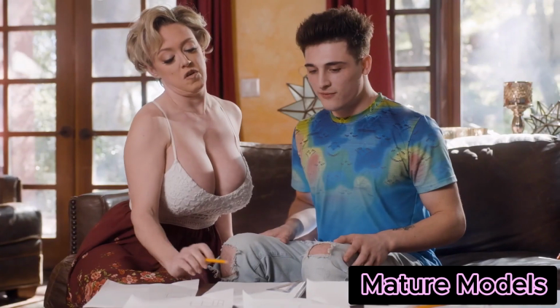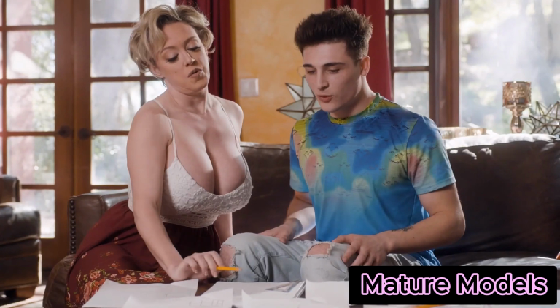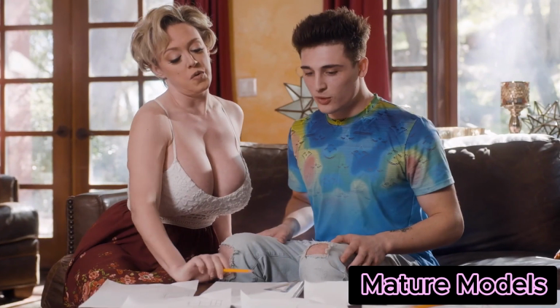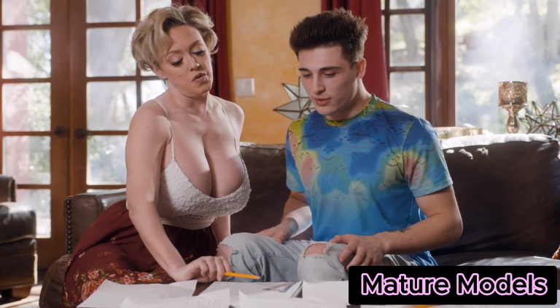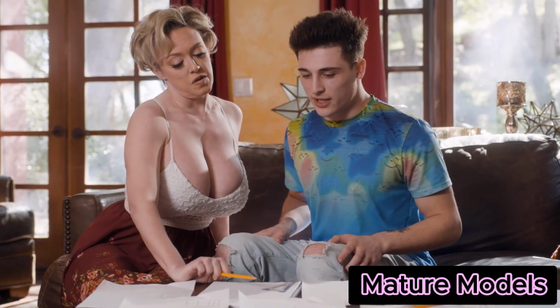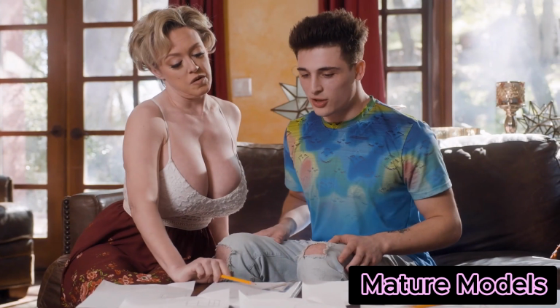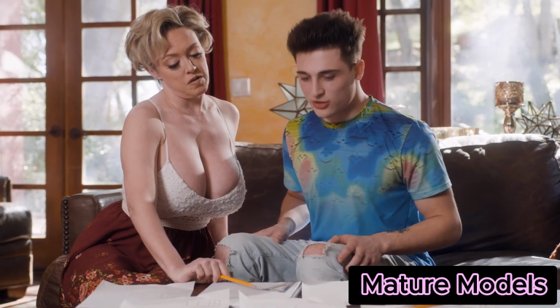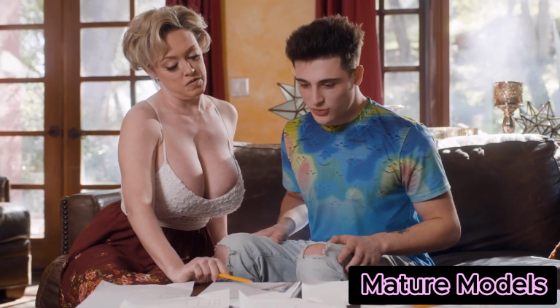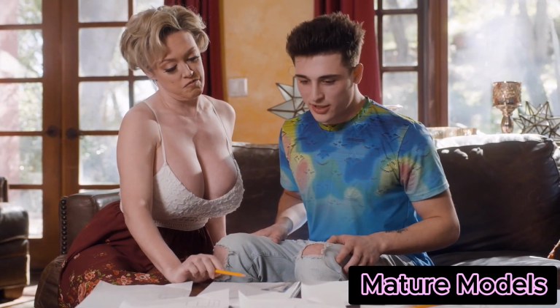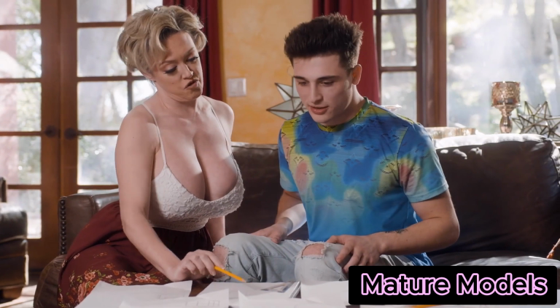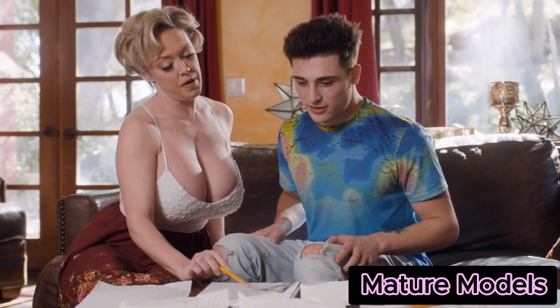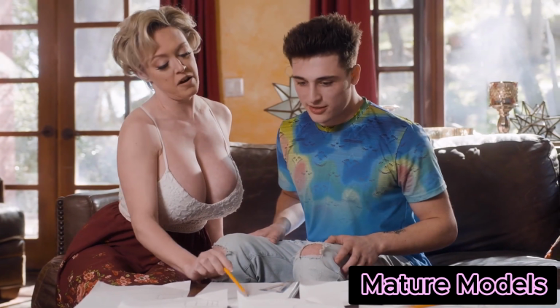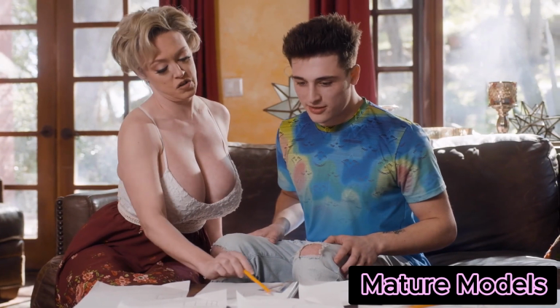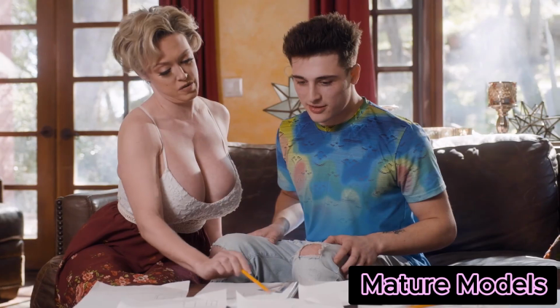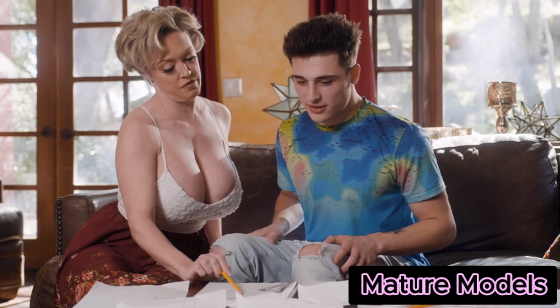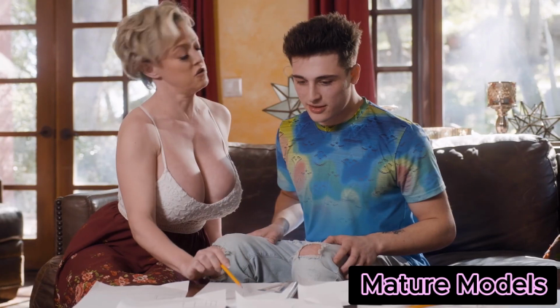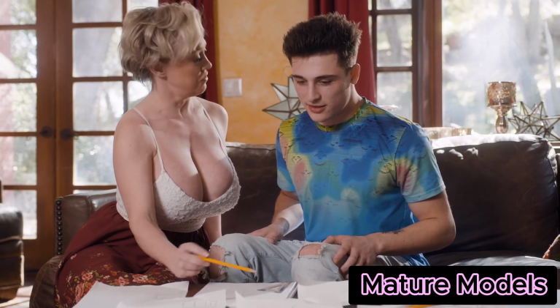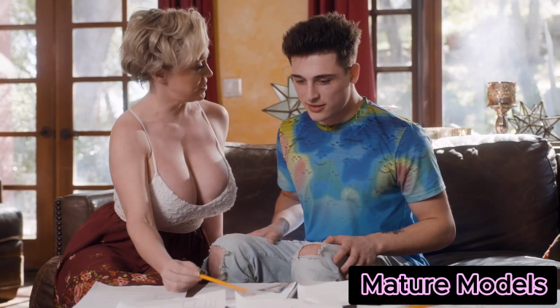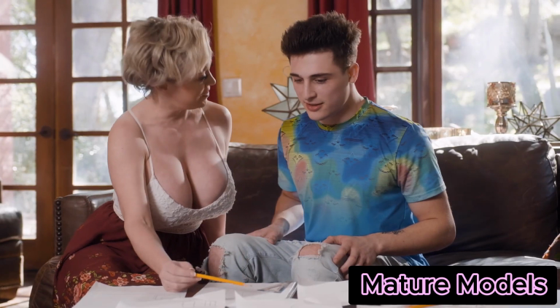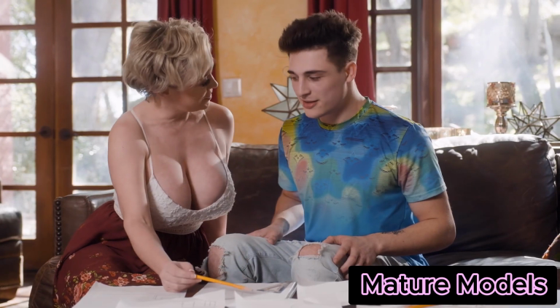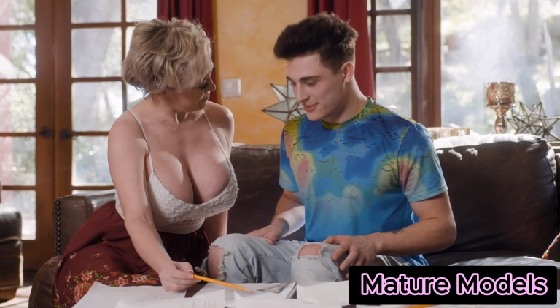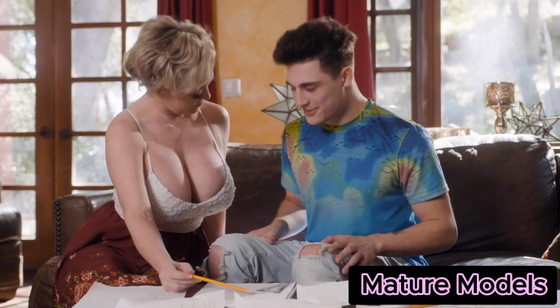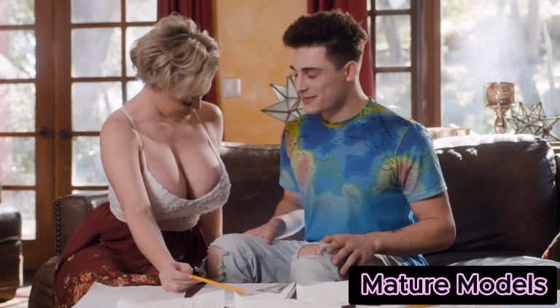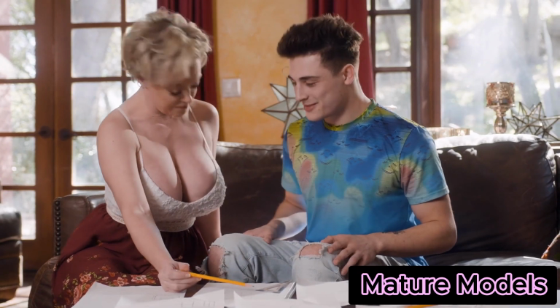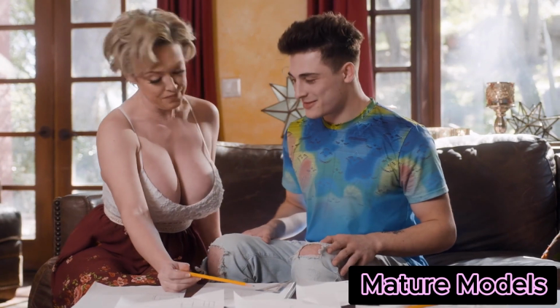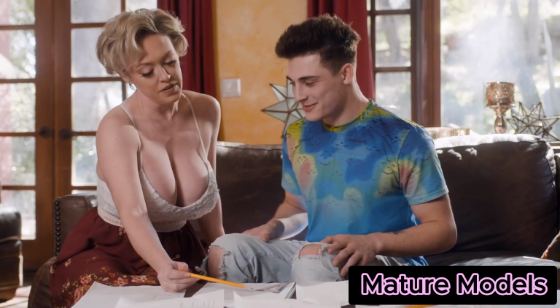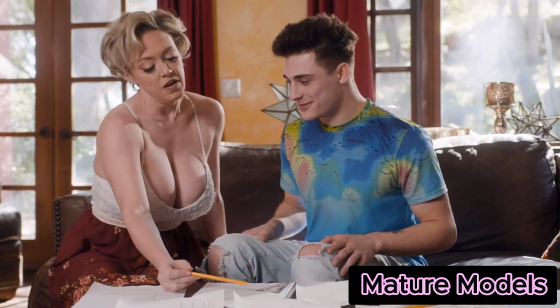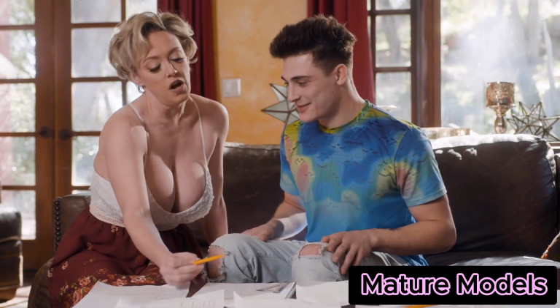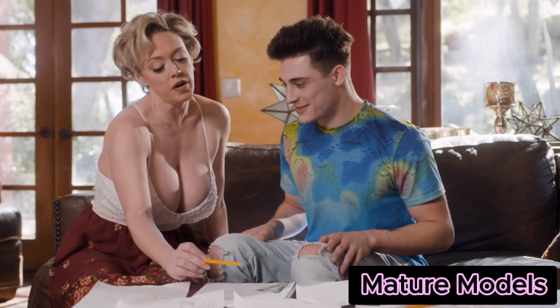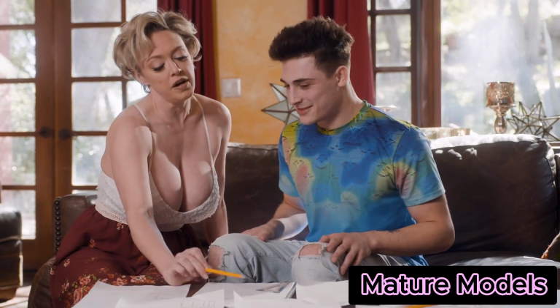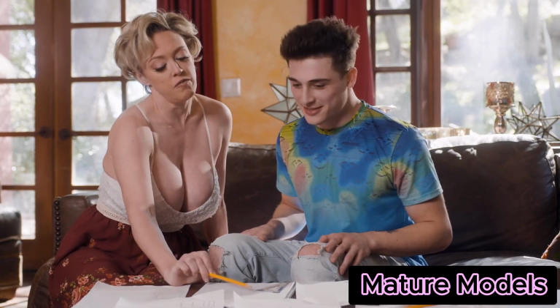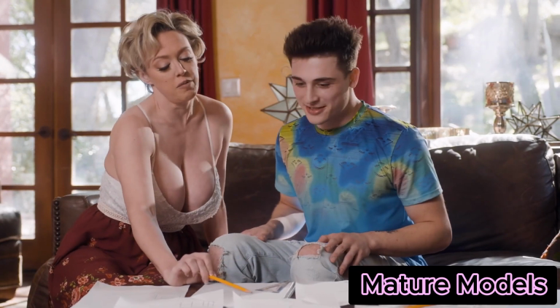Secondly, Mrs. Johnson used real-life applications of math to capture Alex's interest.